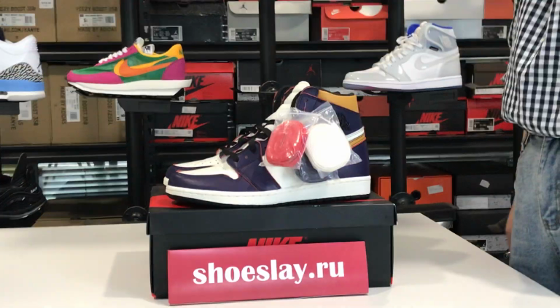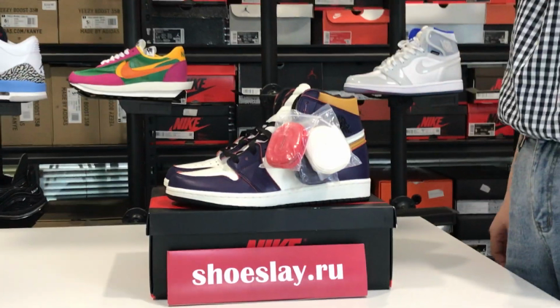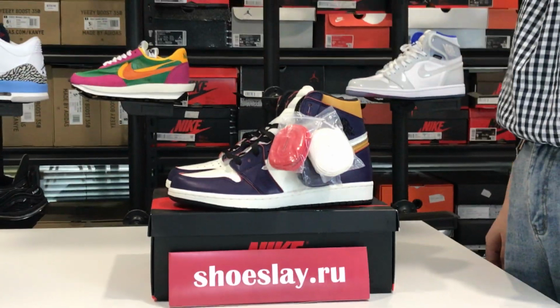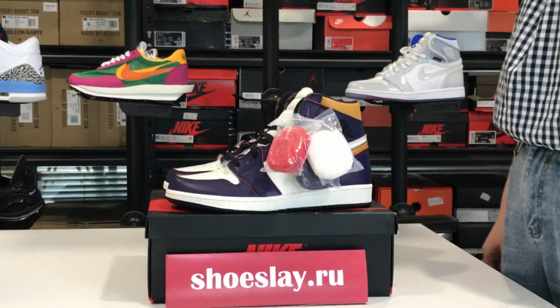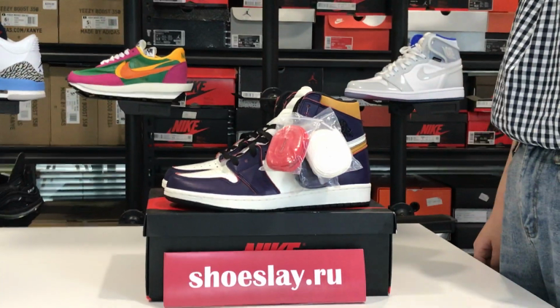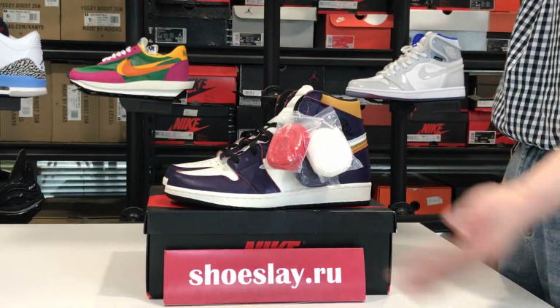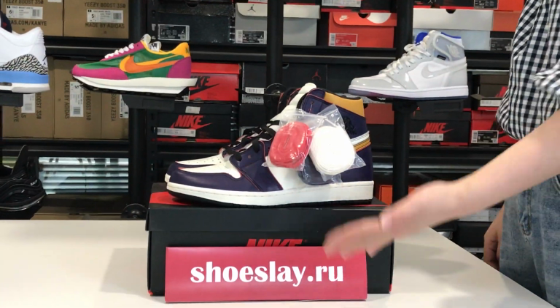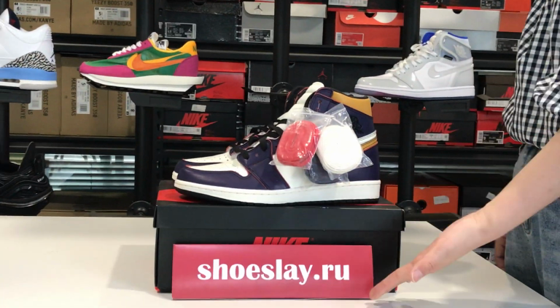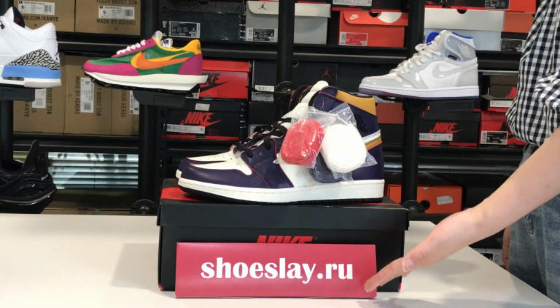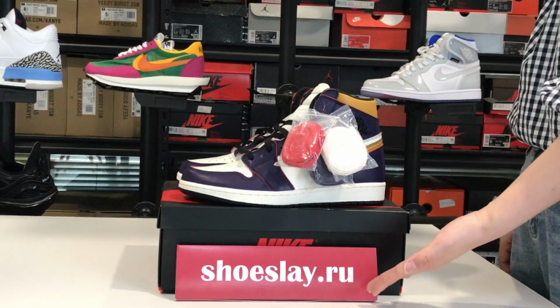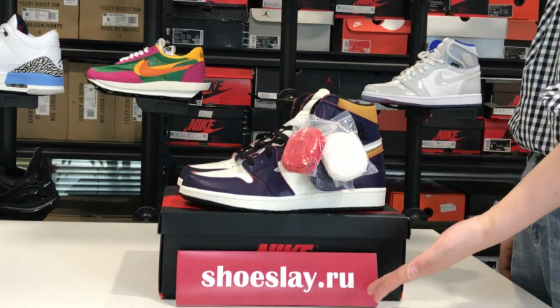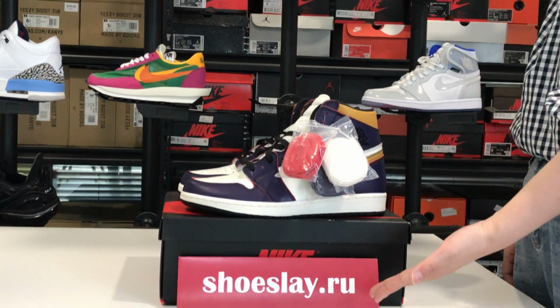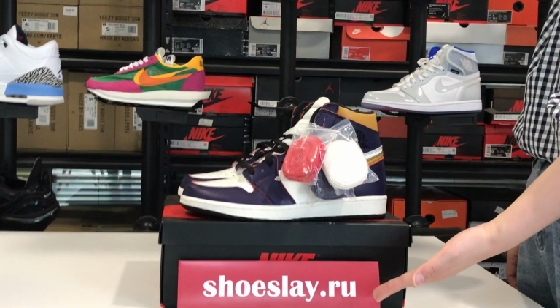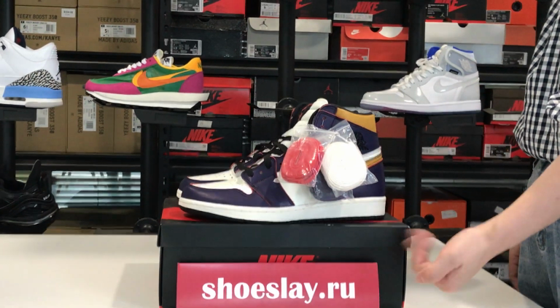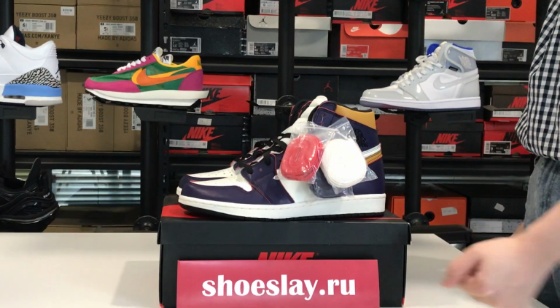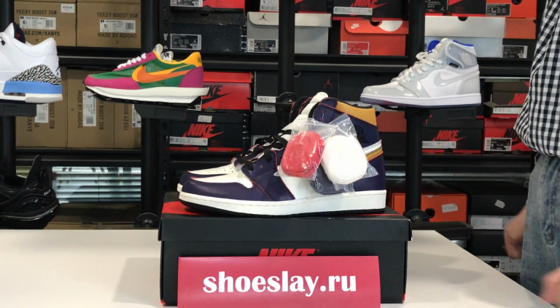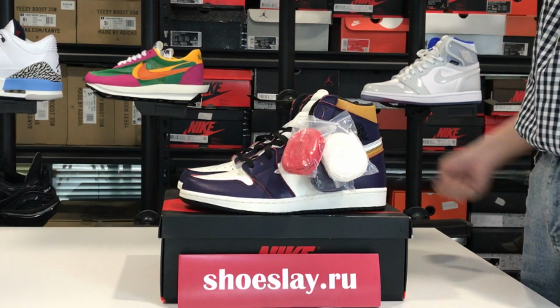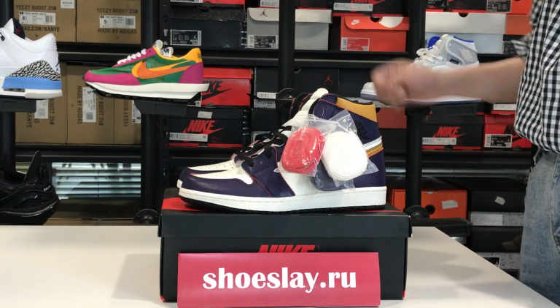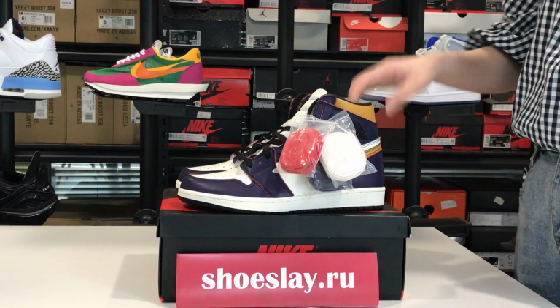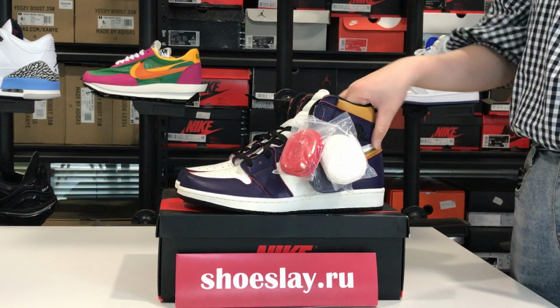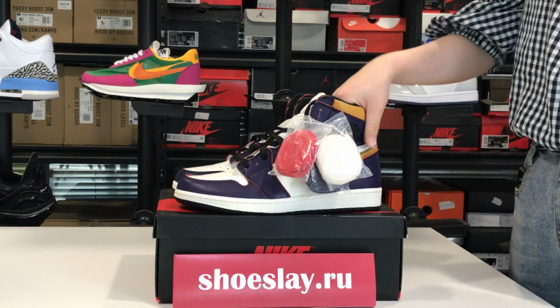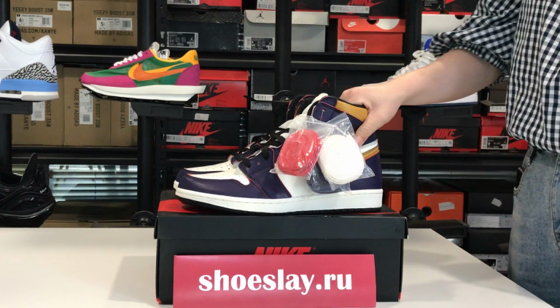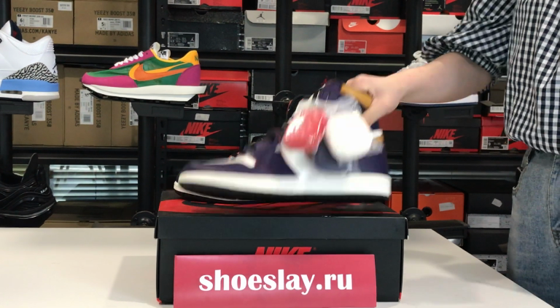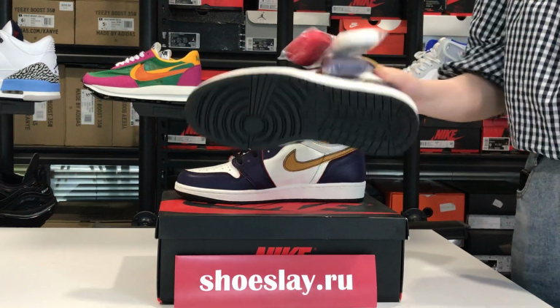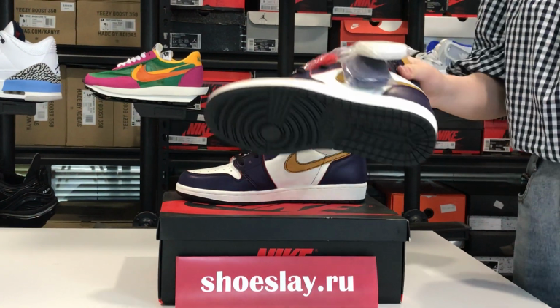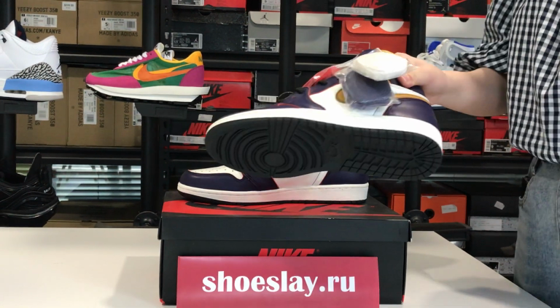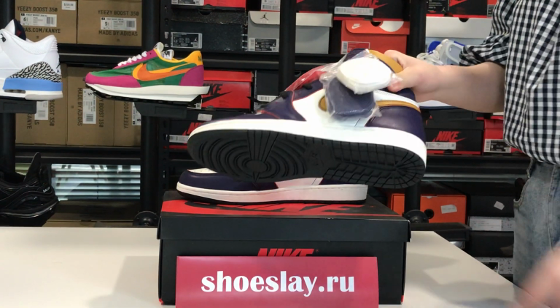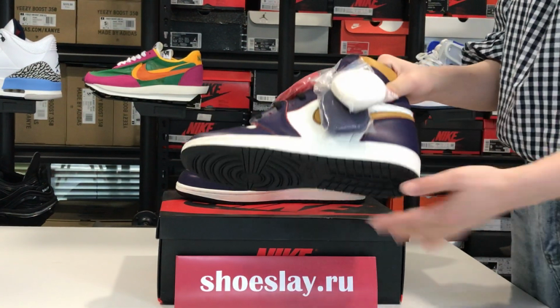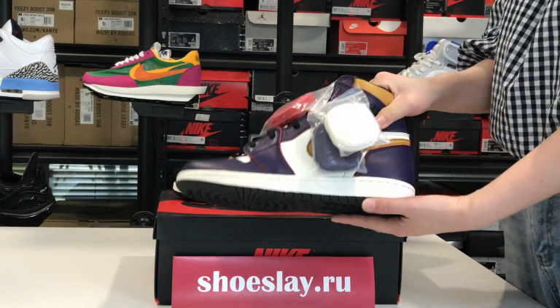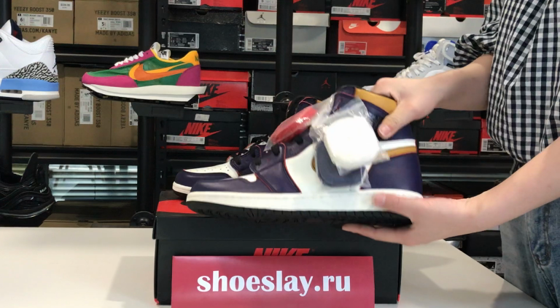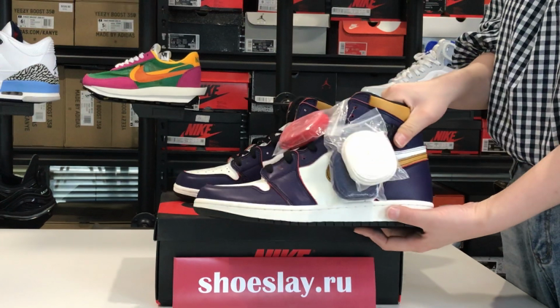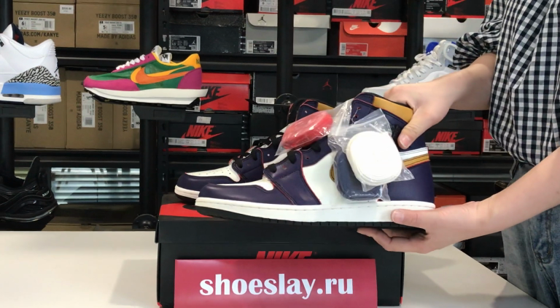Hello guys, this is Brown Shoes Legault RU. Today we are talking about this Air Jordan 1 retro shoes.